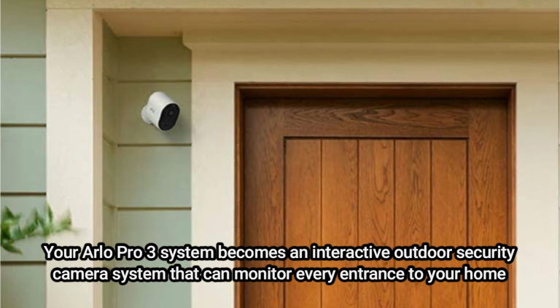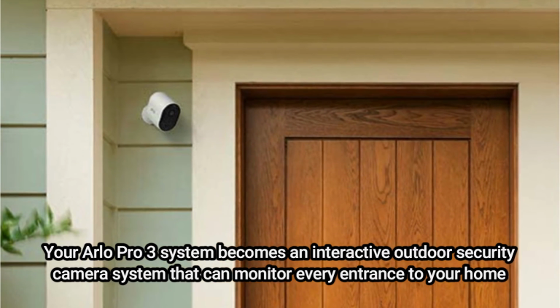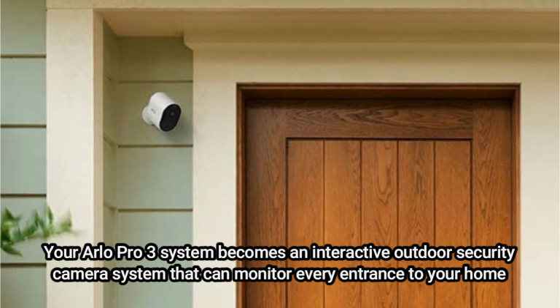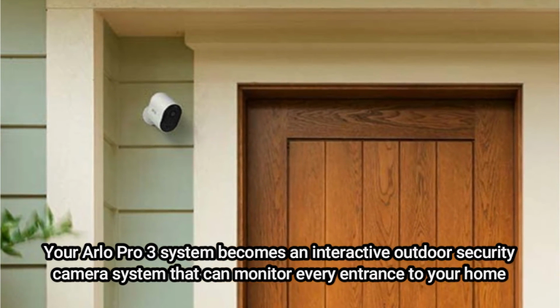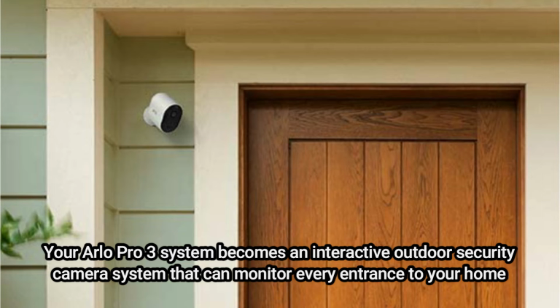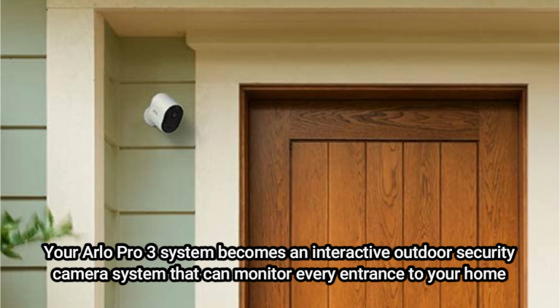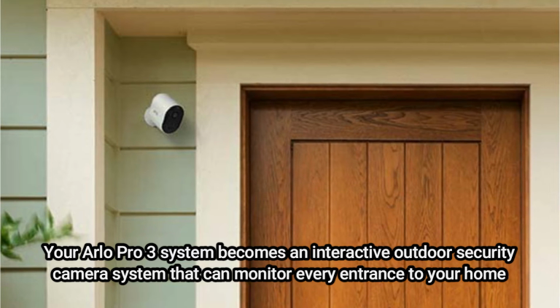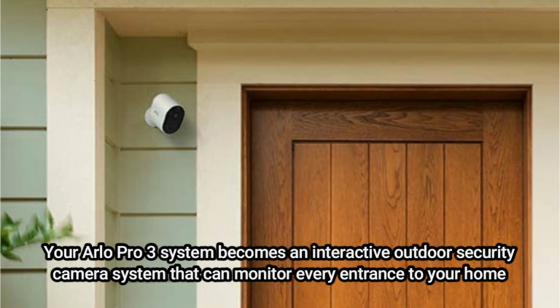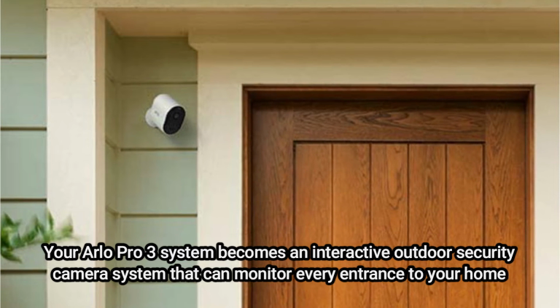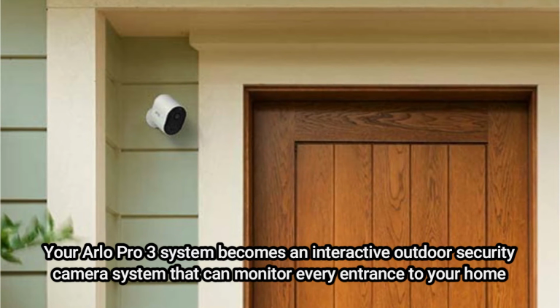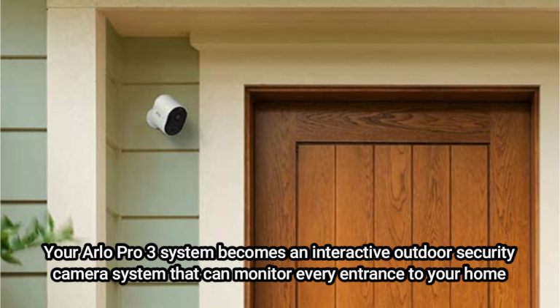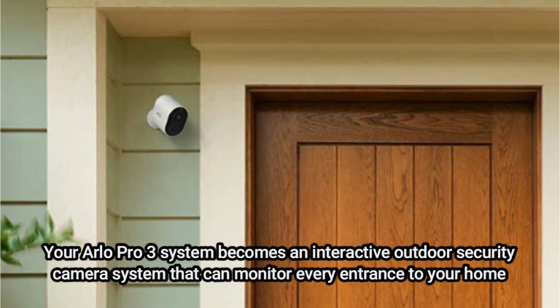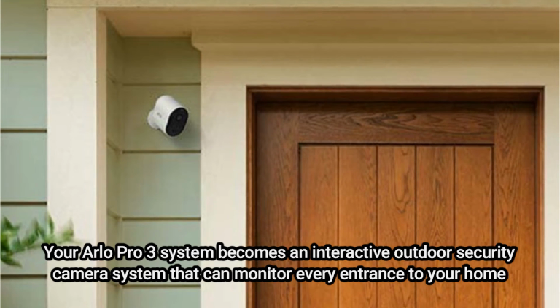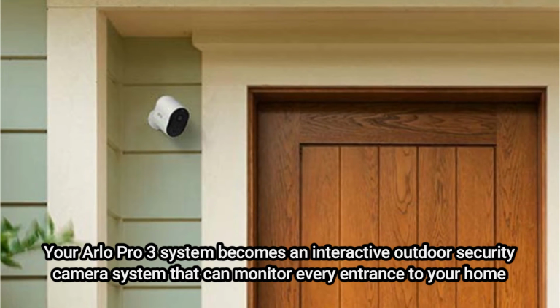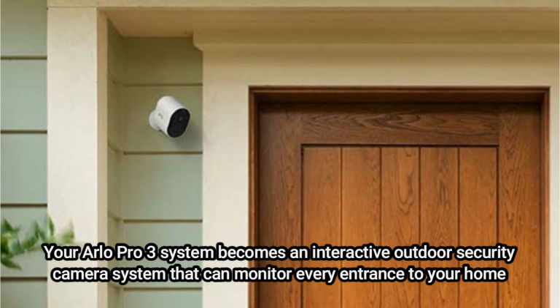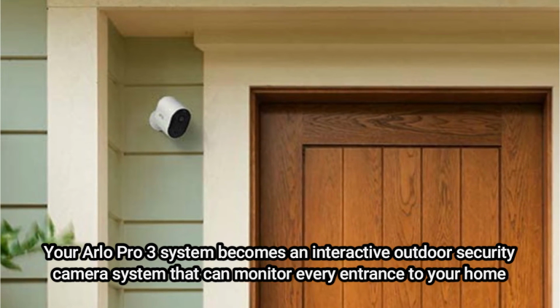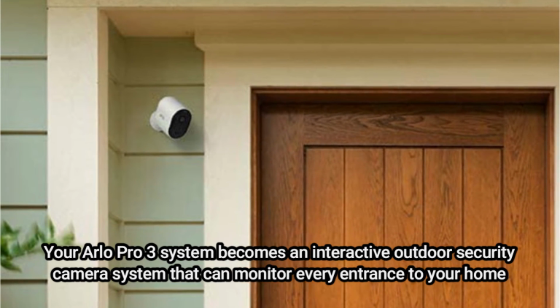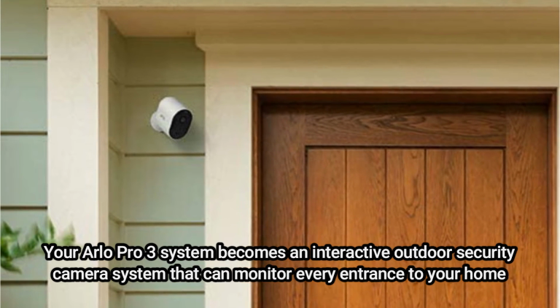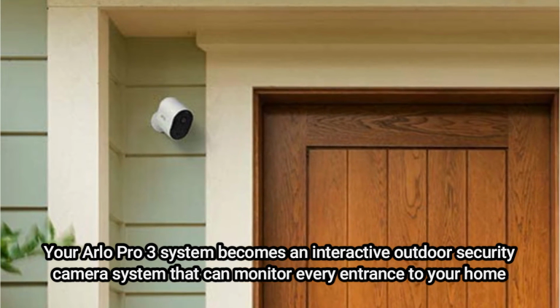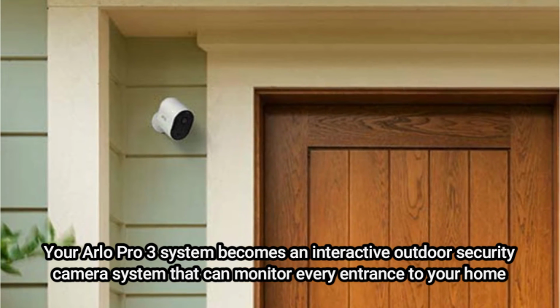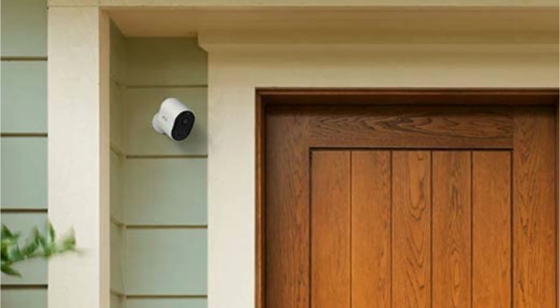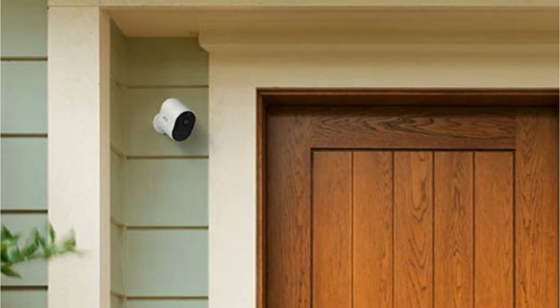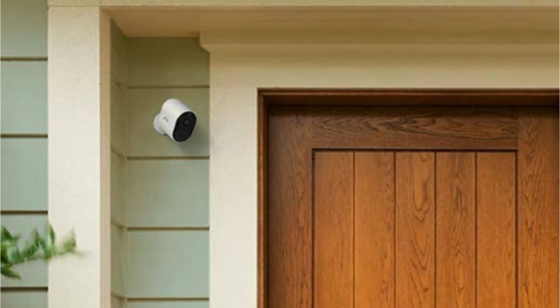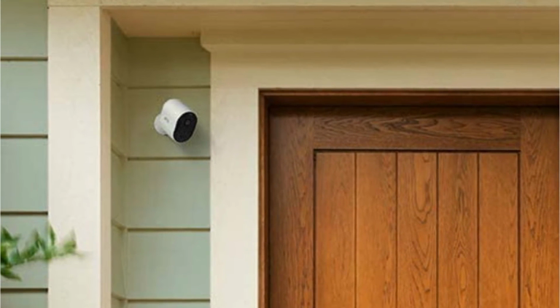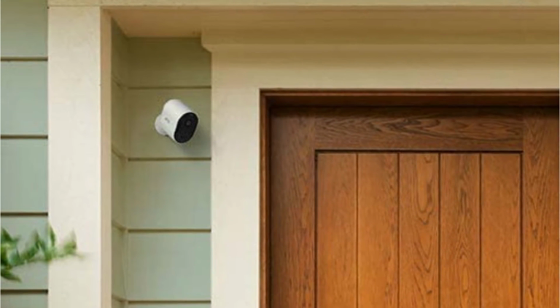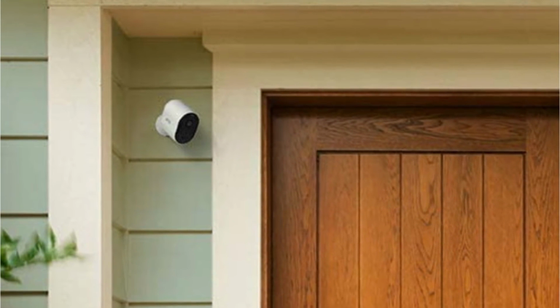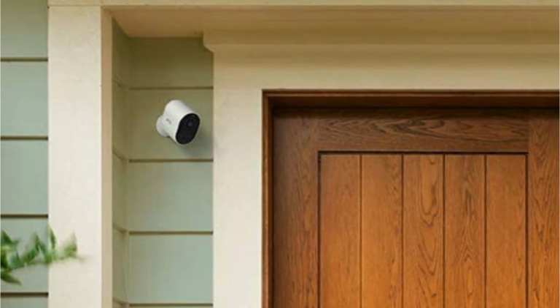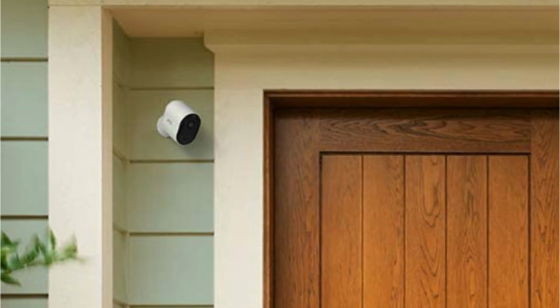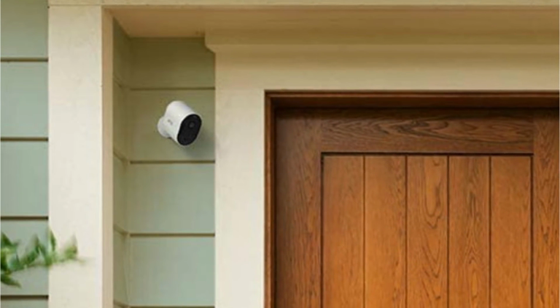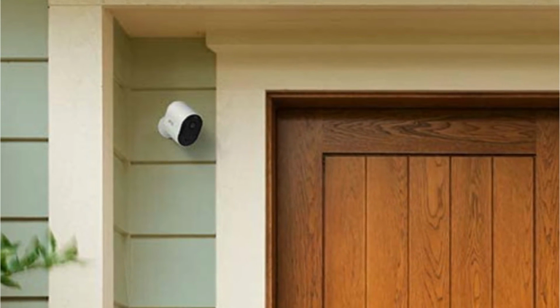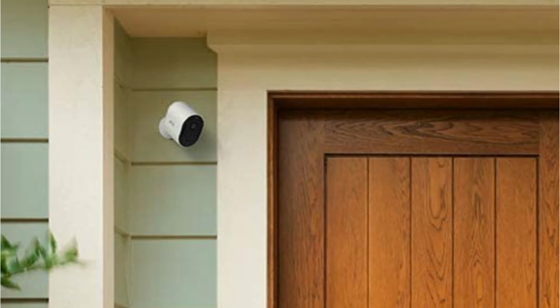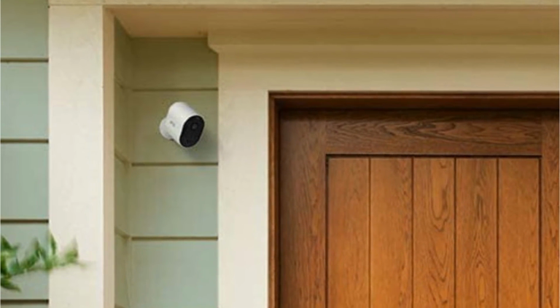Arlo is the greatest wireless outdoor security camera, and since there are no wires, you can put it wherever you like.